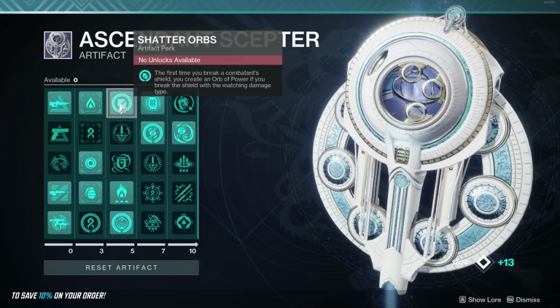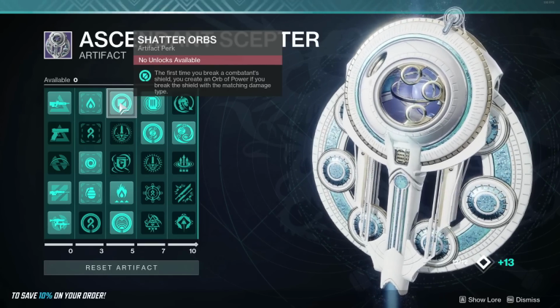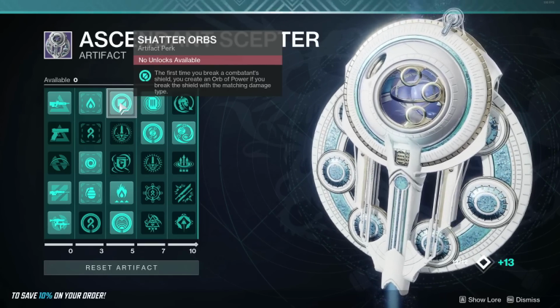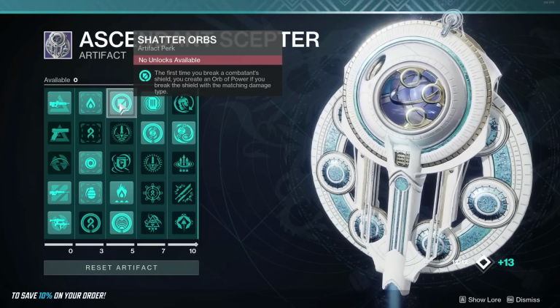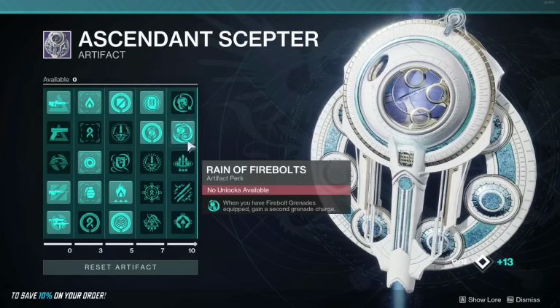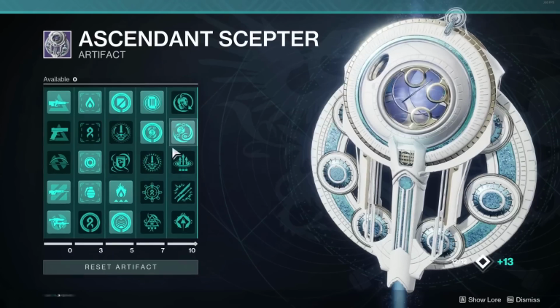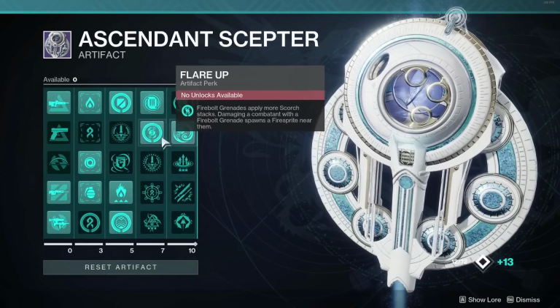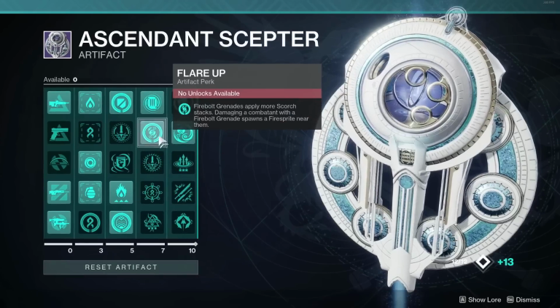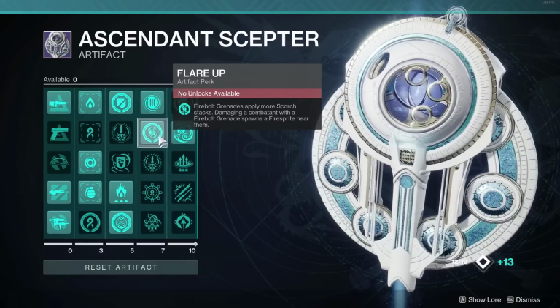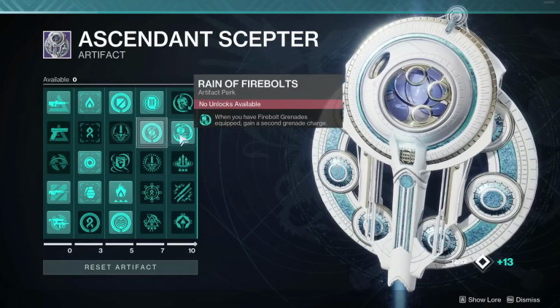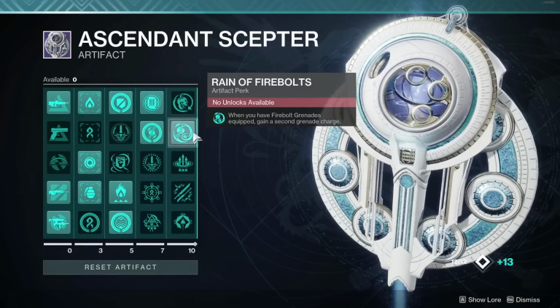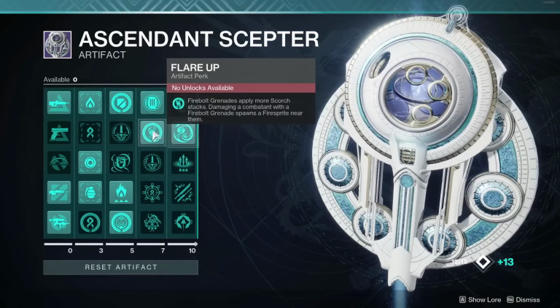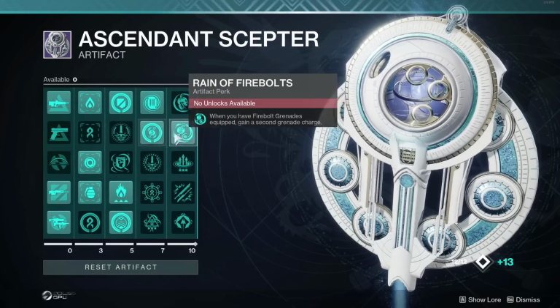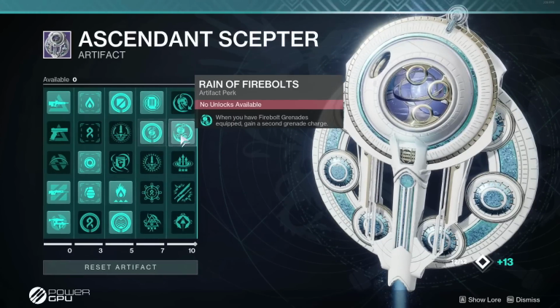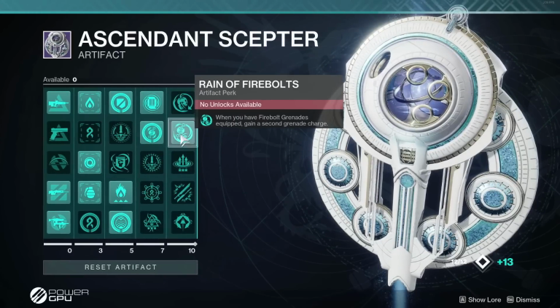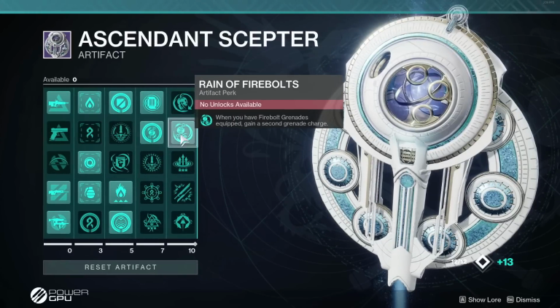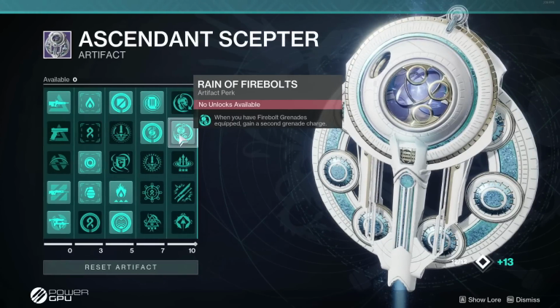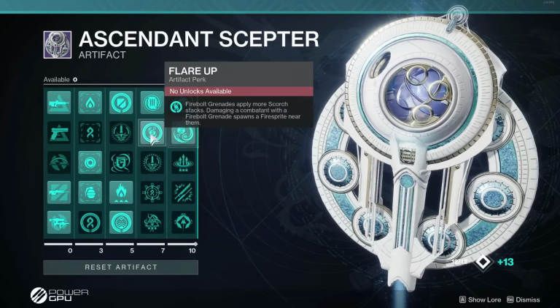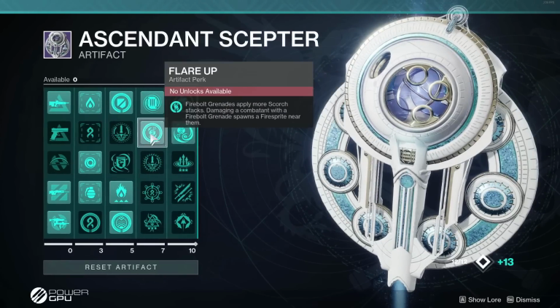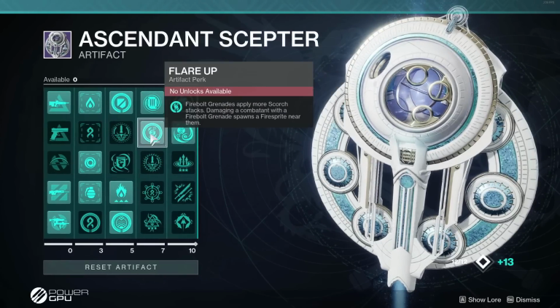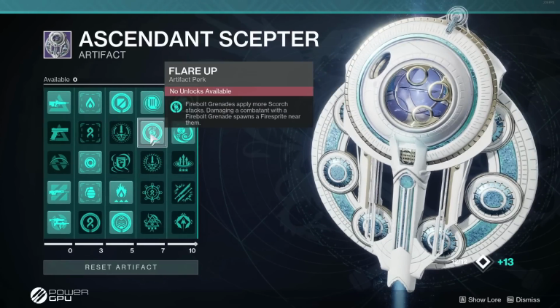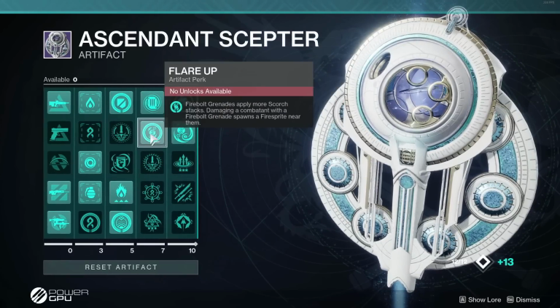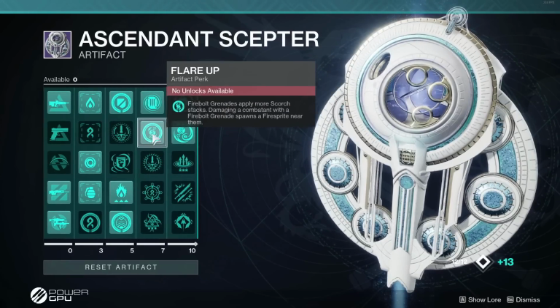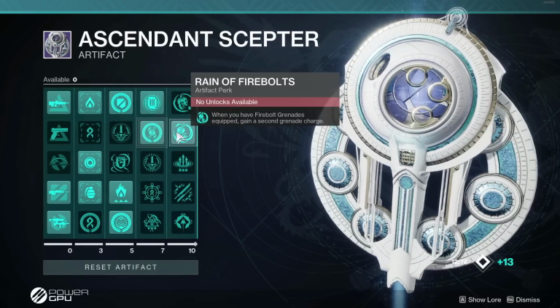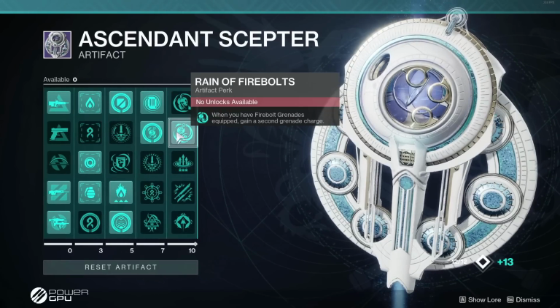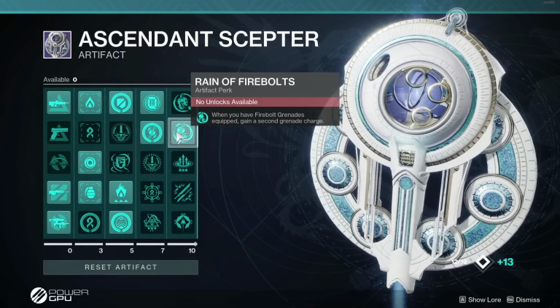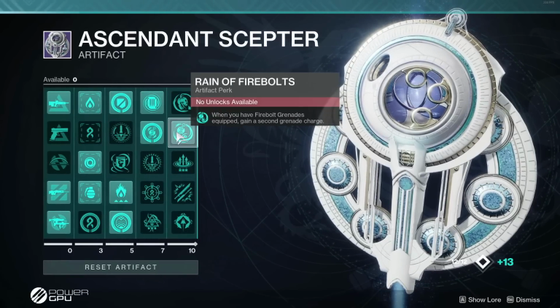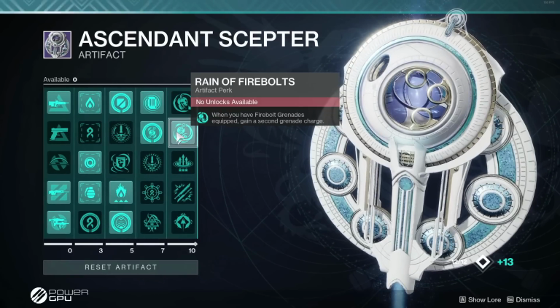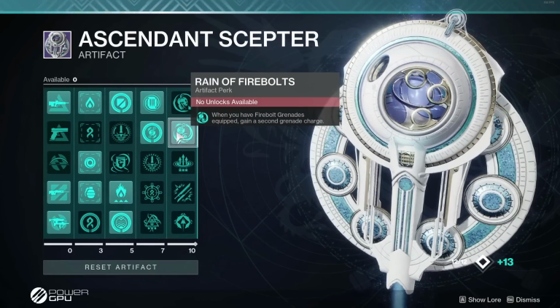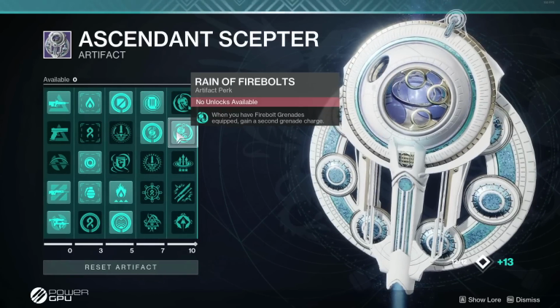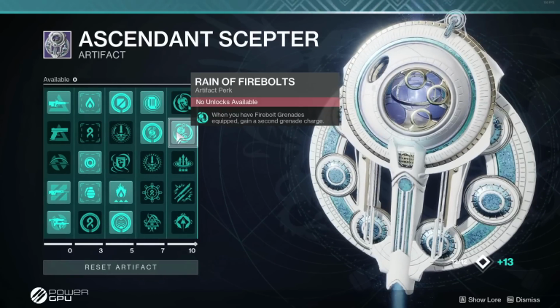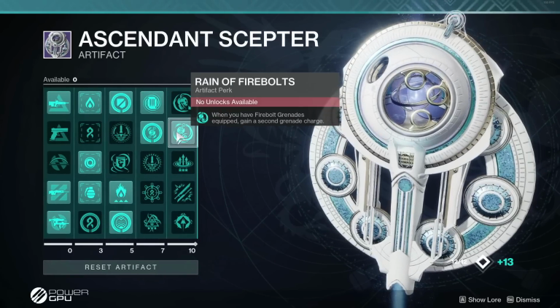Just when you thought your build couldn't create more orbs, this mod is insane. I'm seeing hunters create 200 orbs in one activity - absolutely bonkers. Since I'm running Solar Titan, I'm going to run Flare Up and Rain of Fire Bolts.